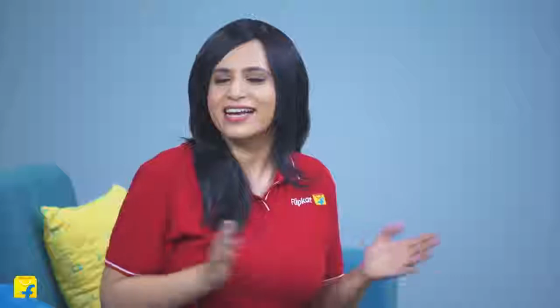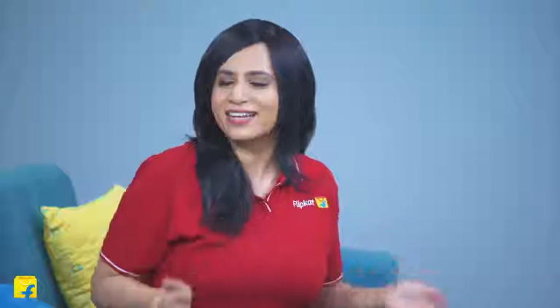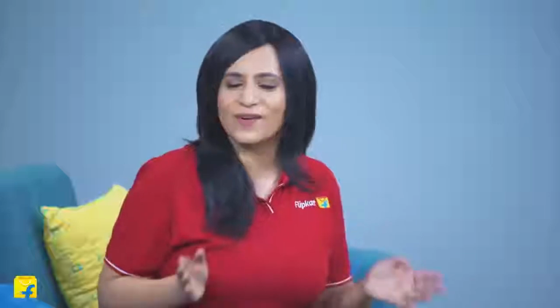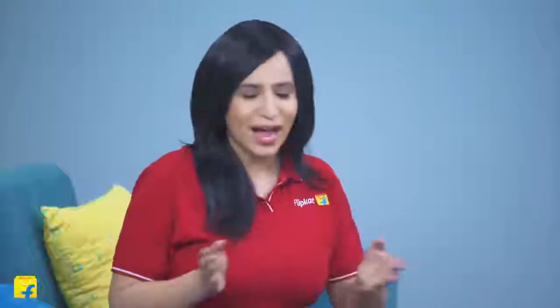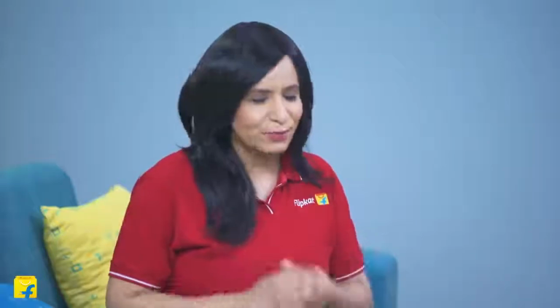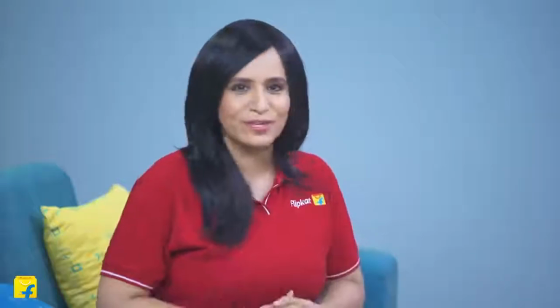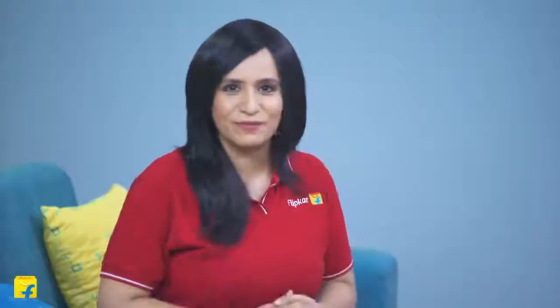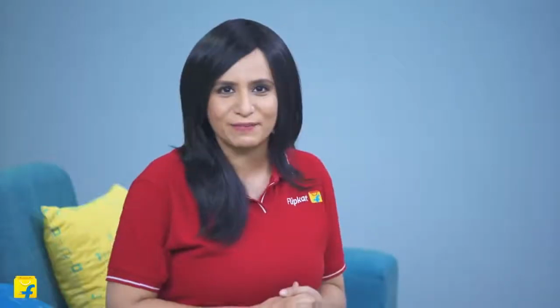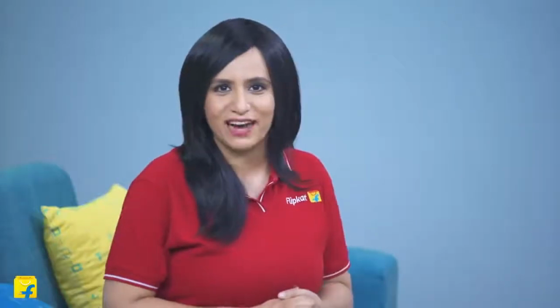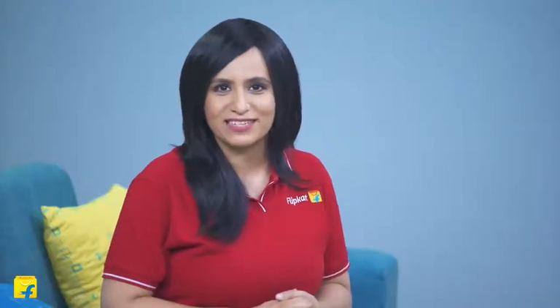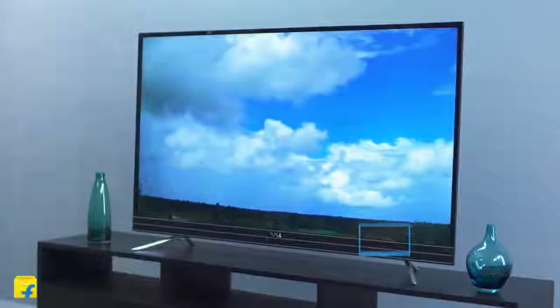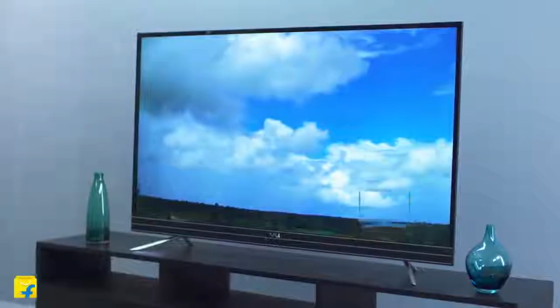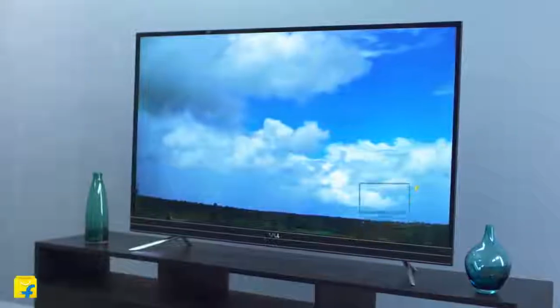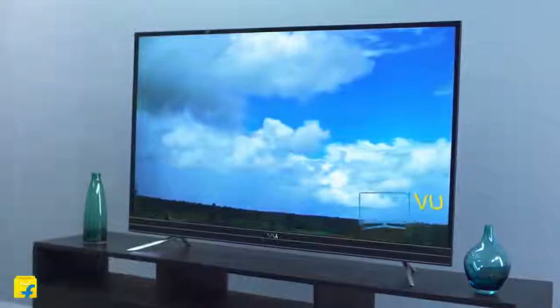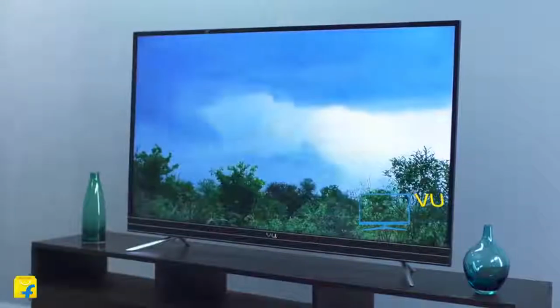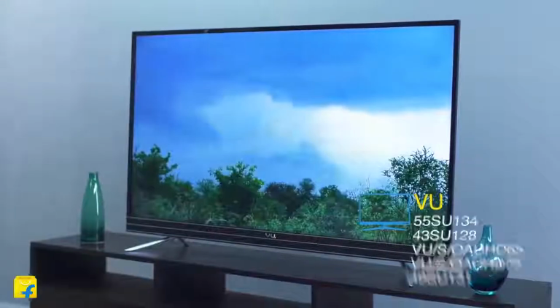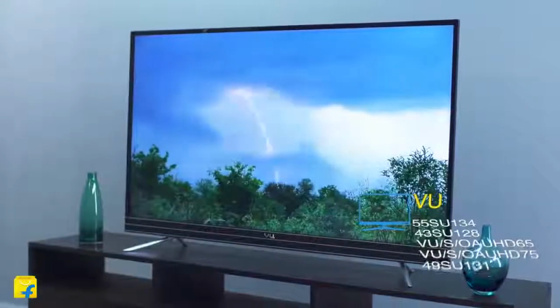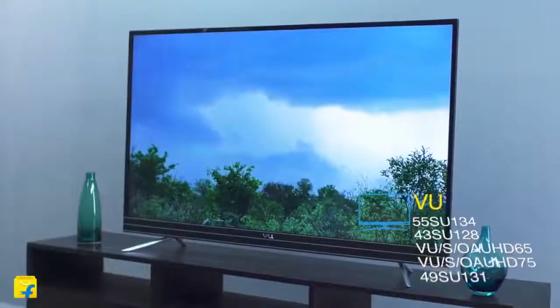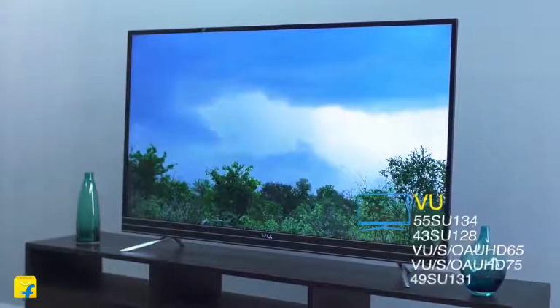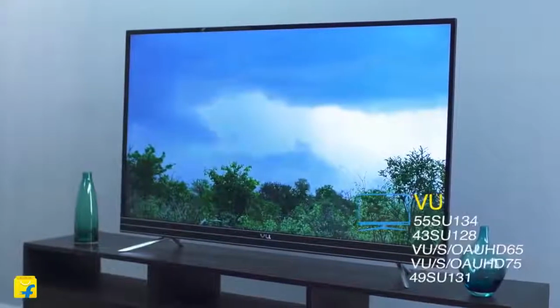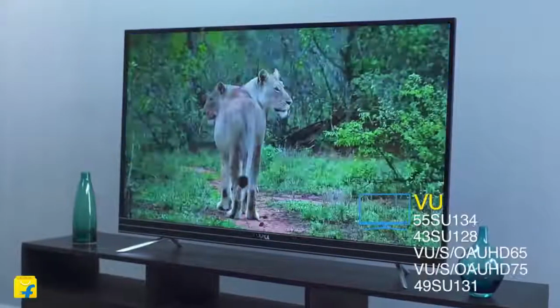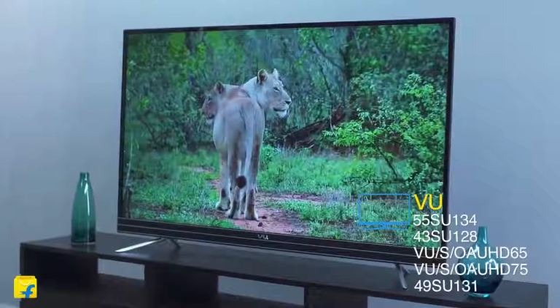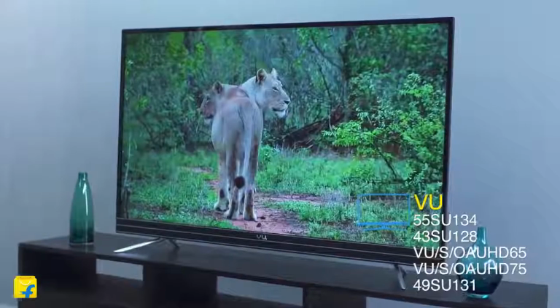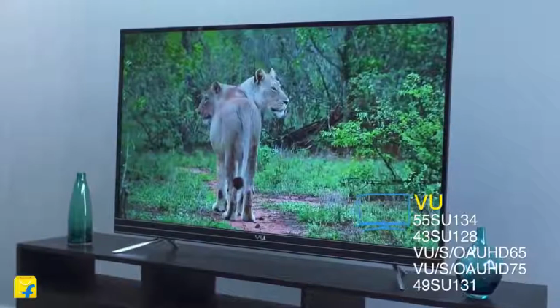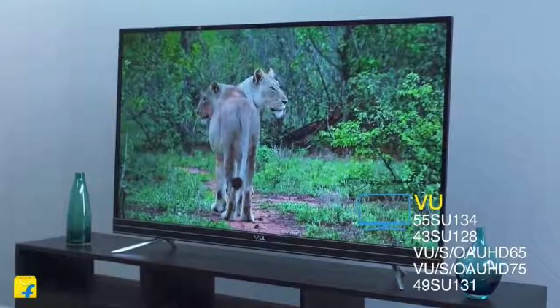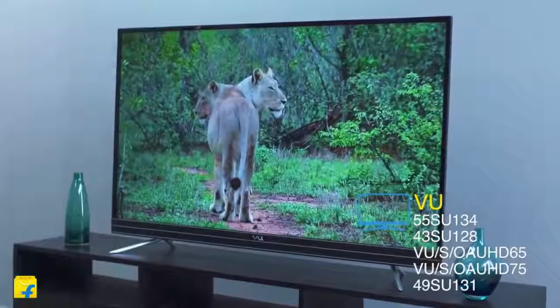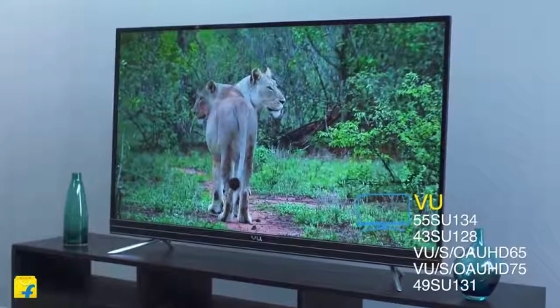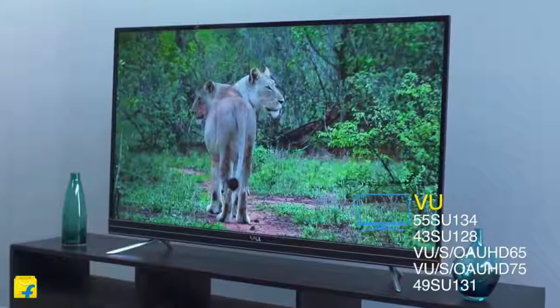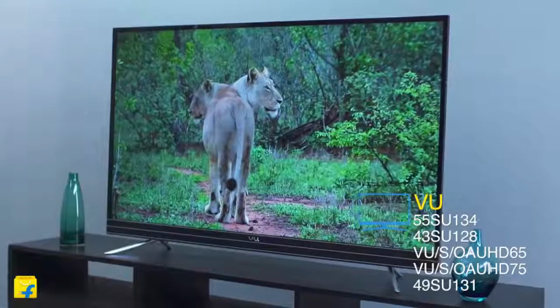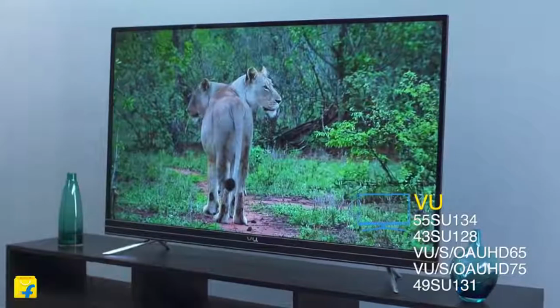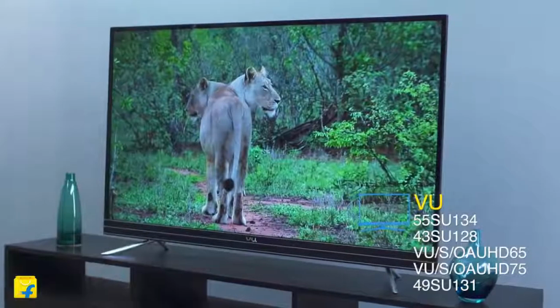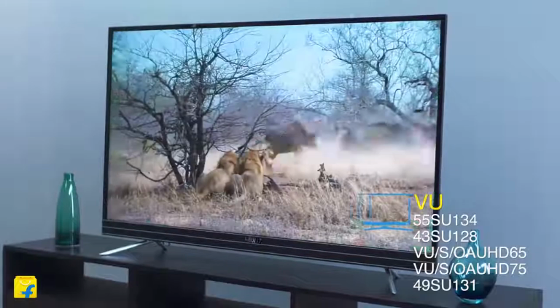Hello and welcome to Flipkart. I'm Radhika Dang, and today I'm going to explore the VU Android TV.